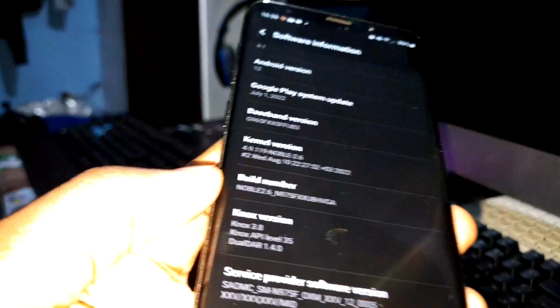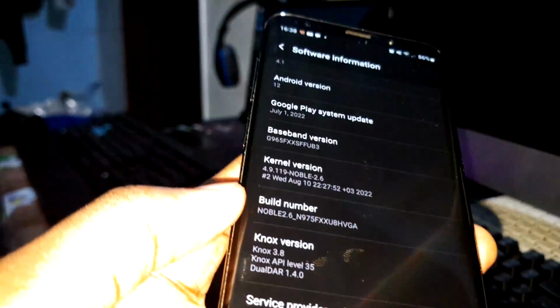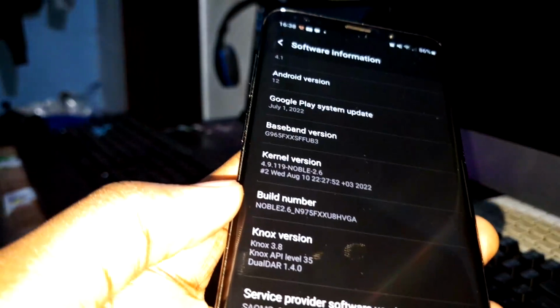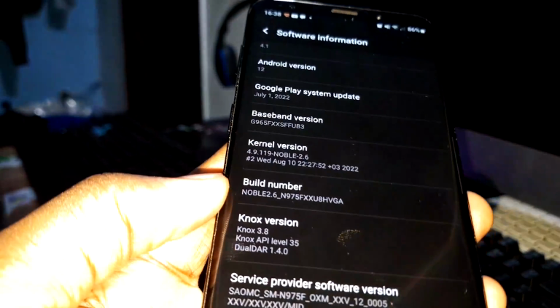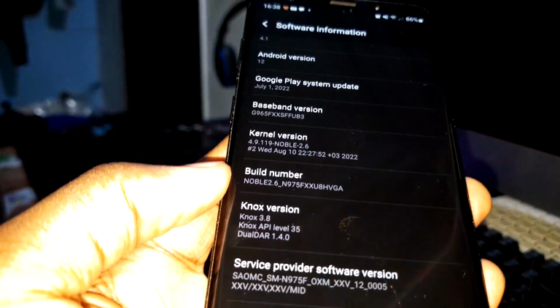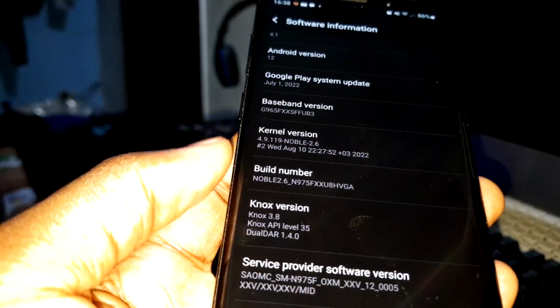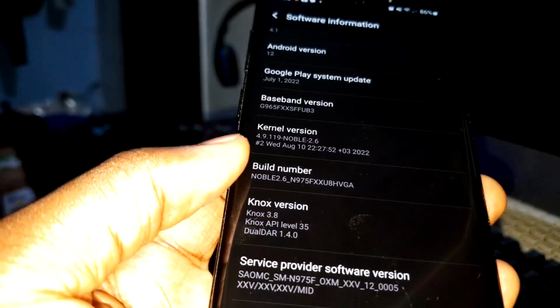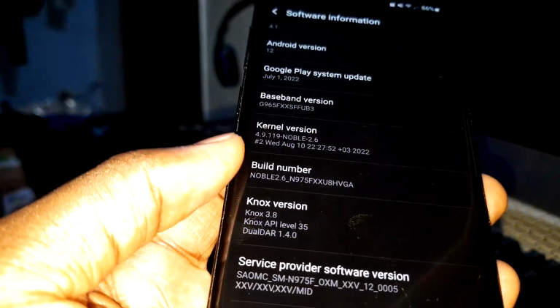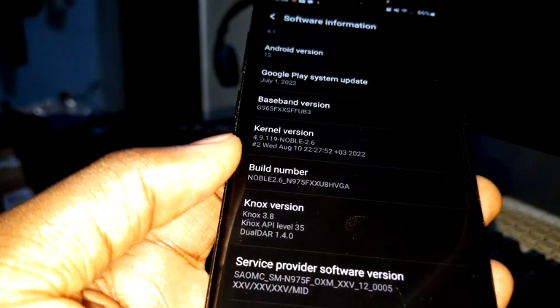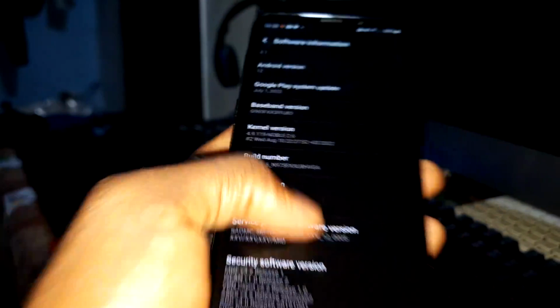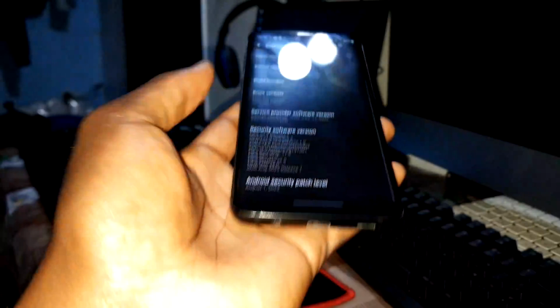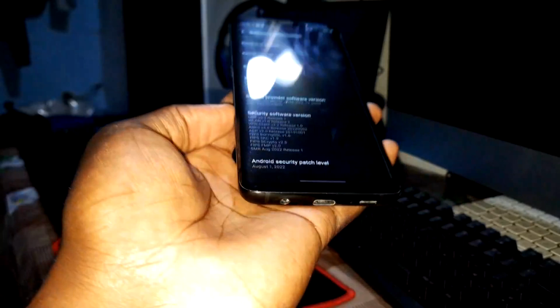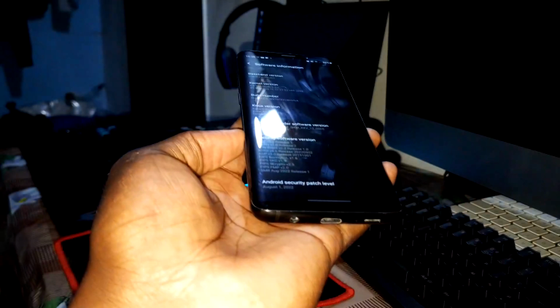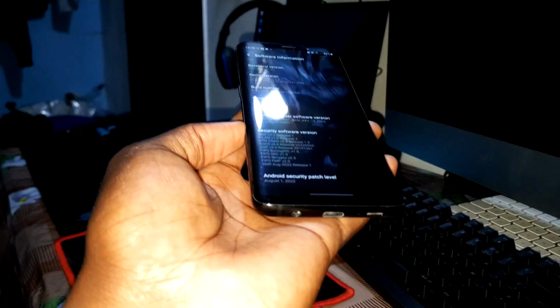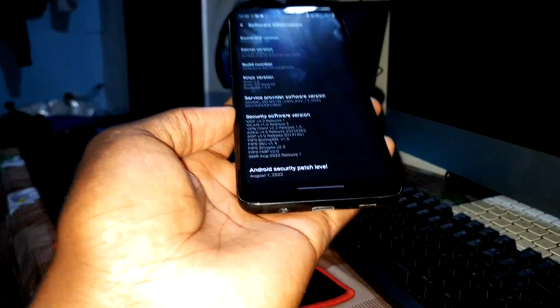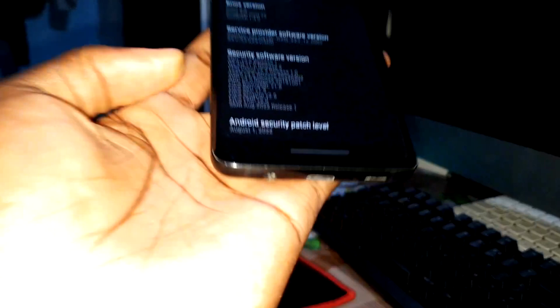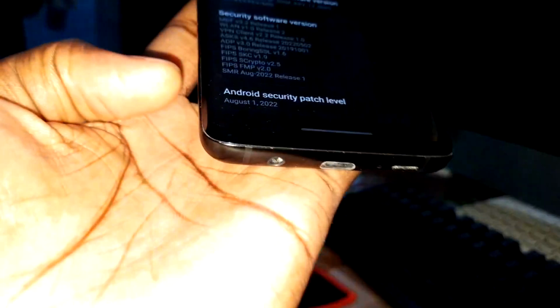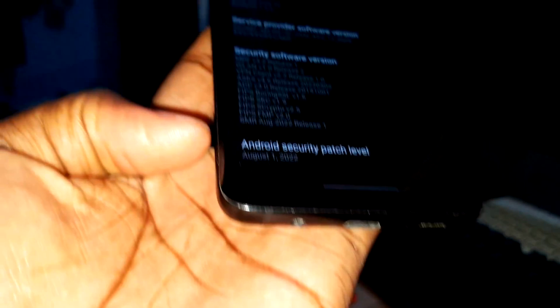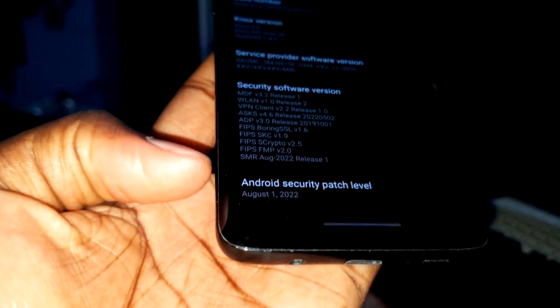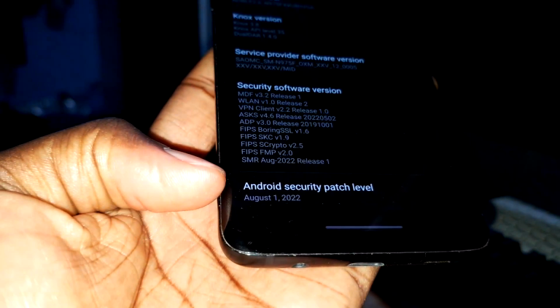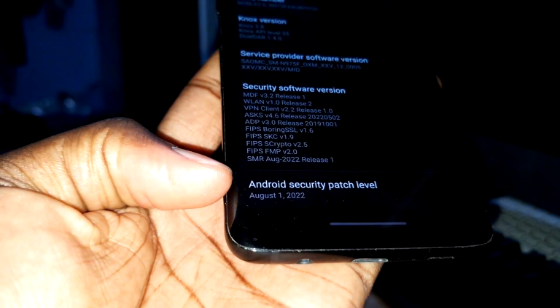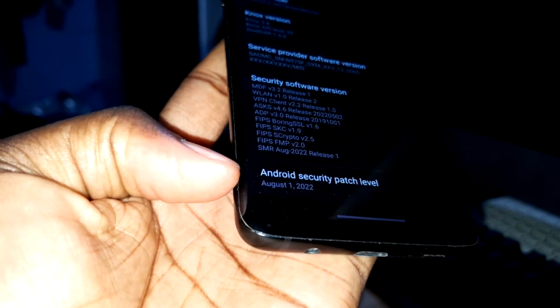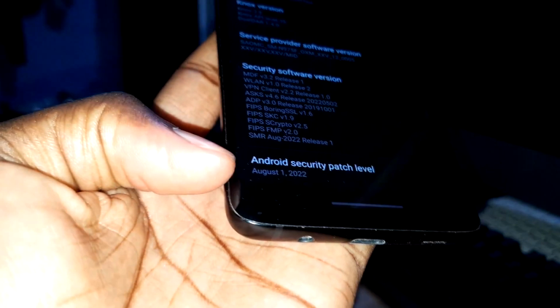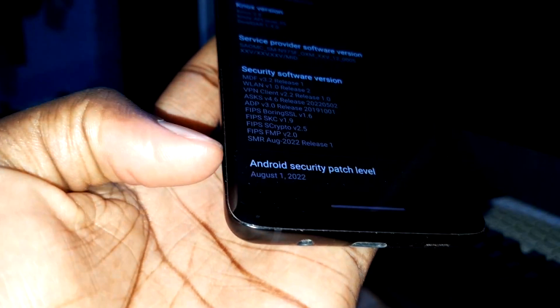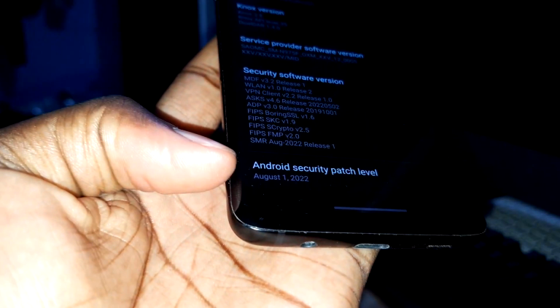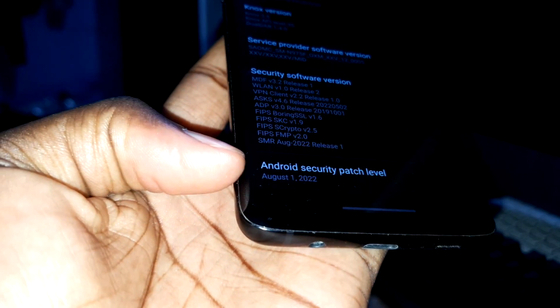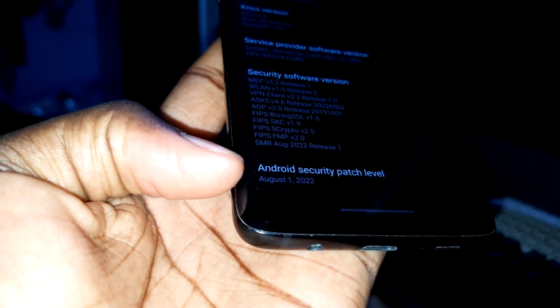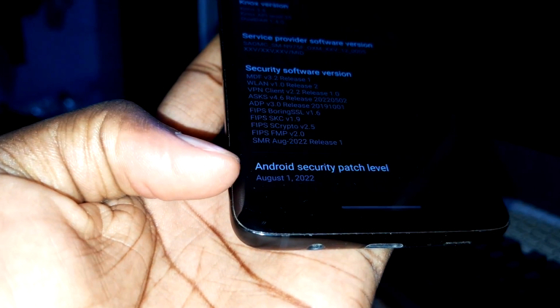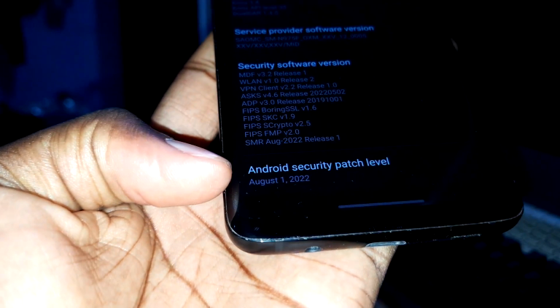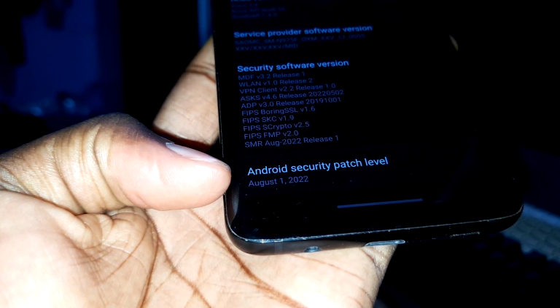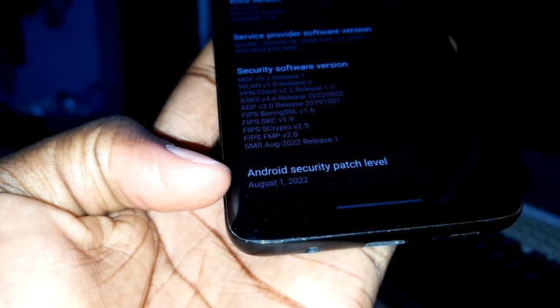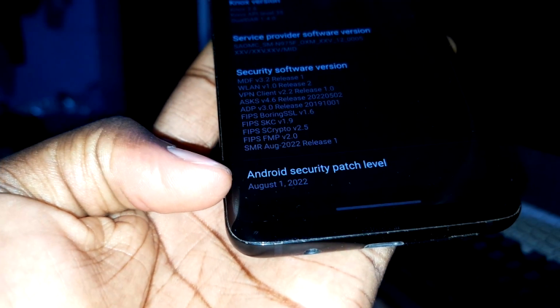This update includes a new security patch. Look — first of all, the Android security patch level where you can see August 1st, 2022.